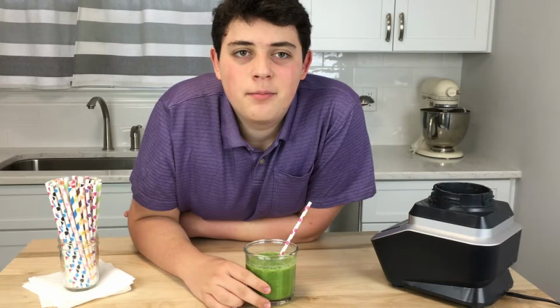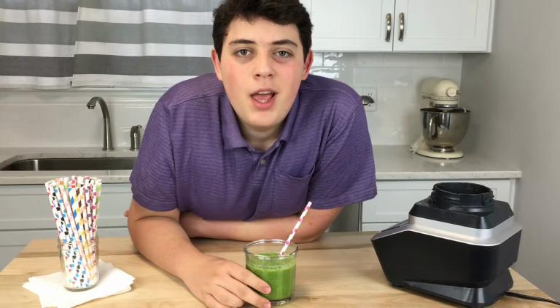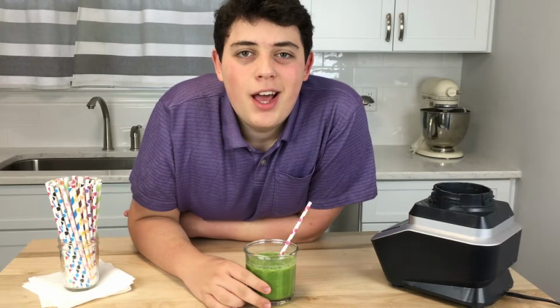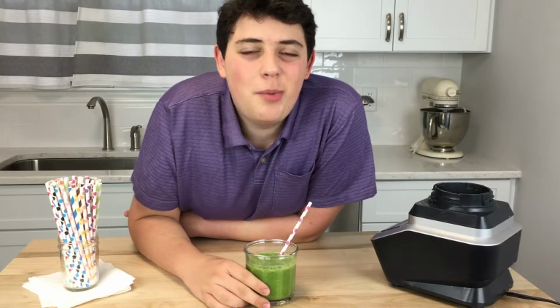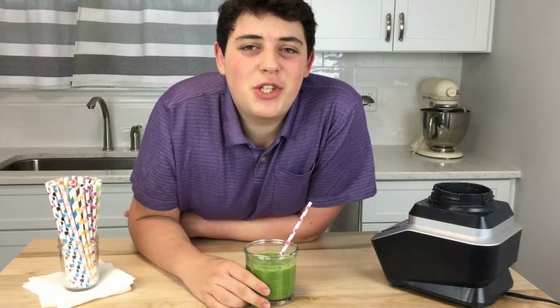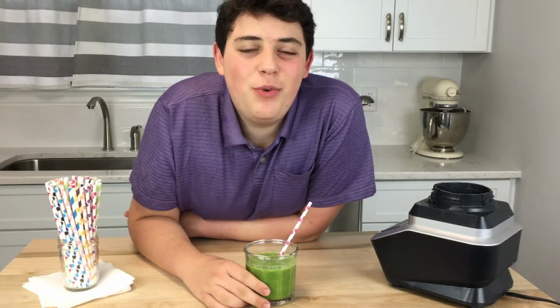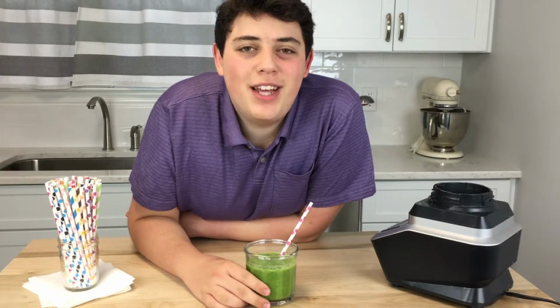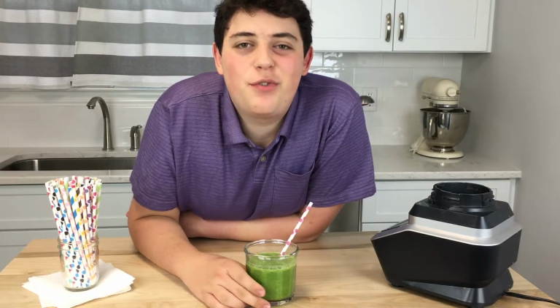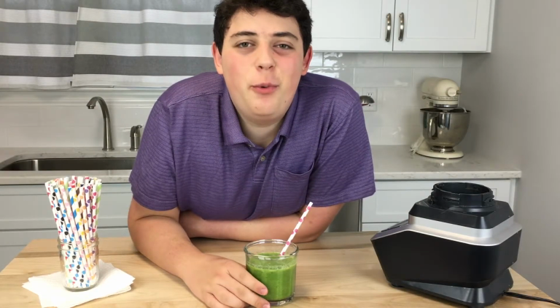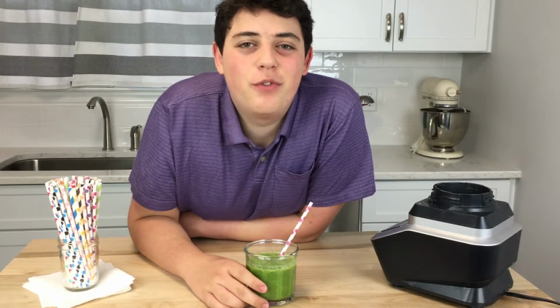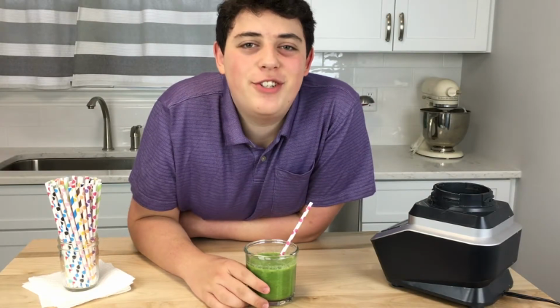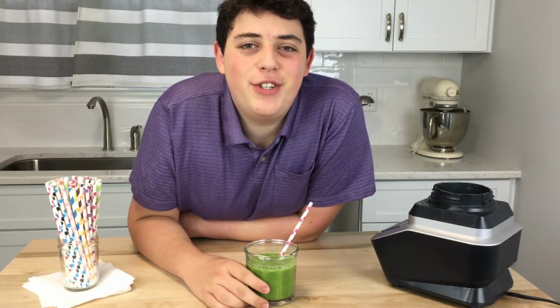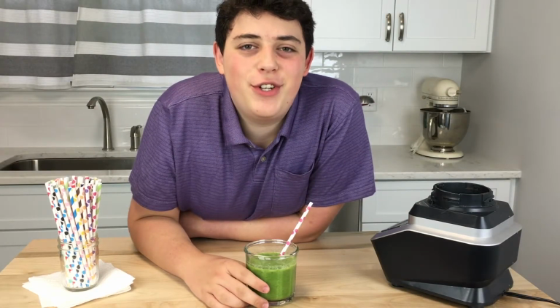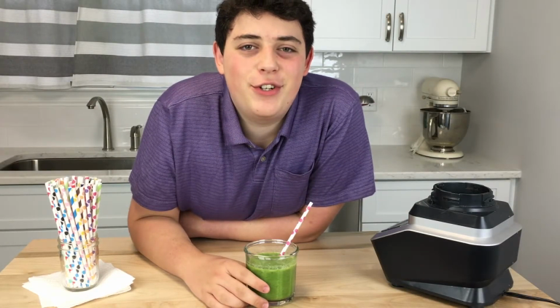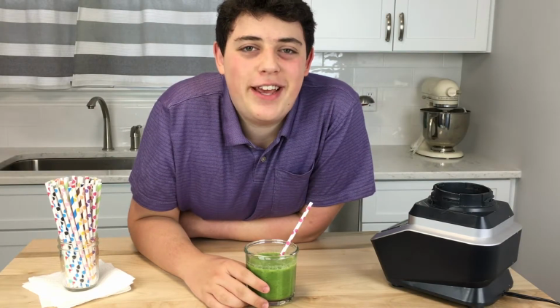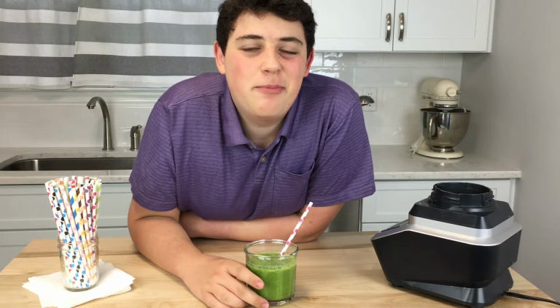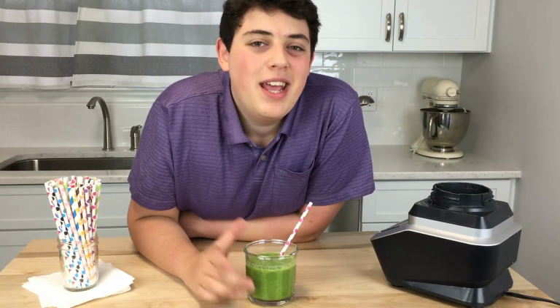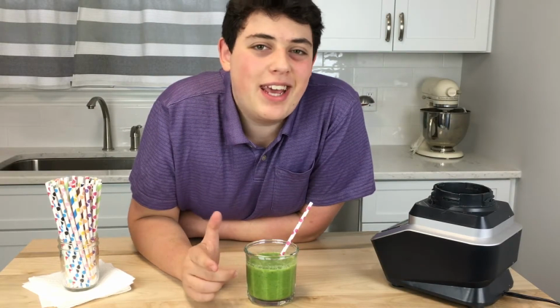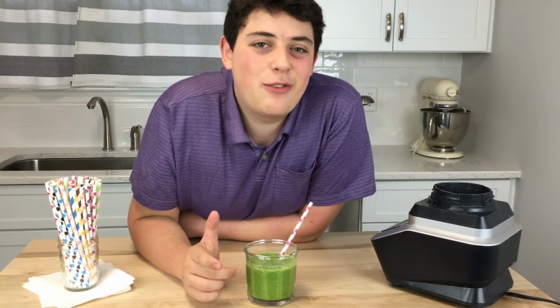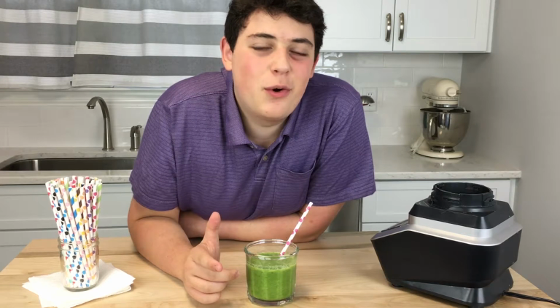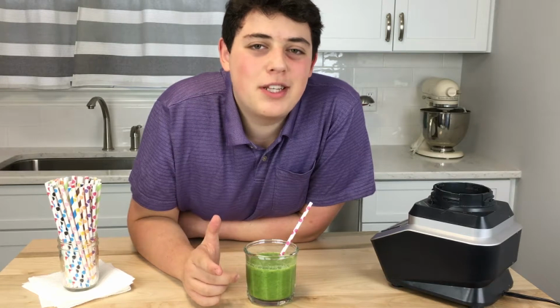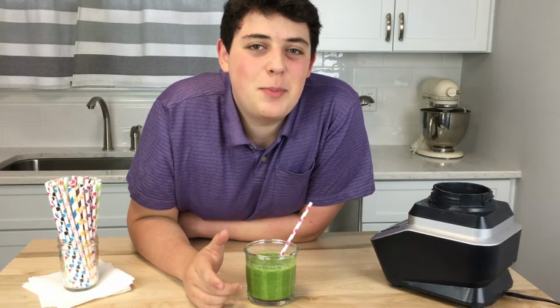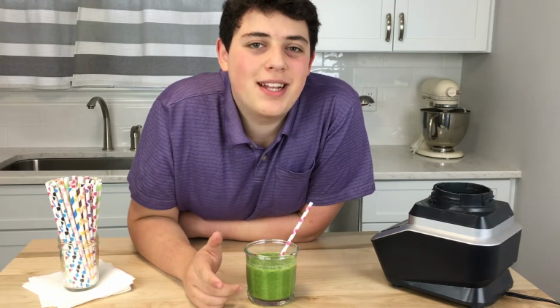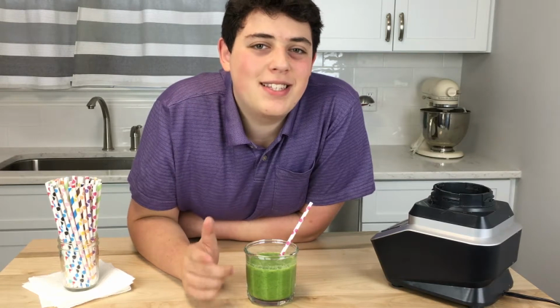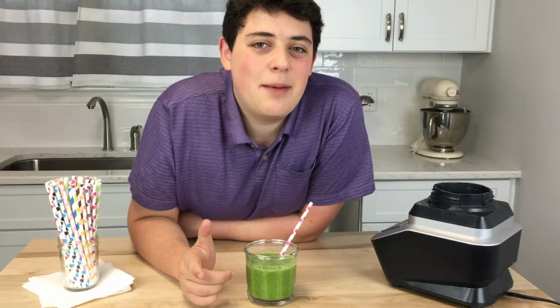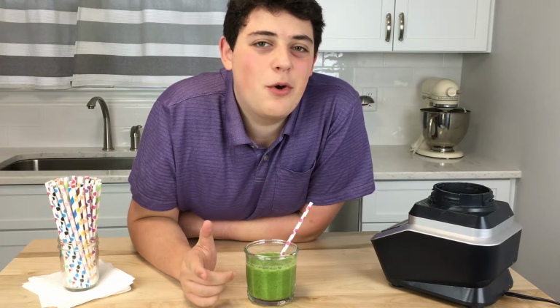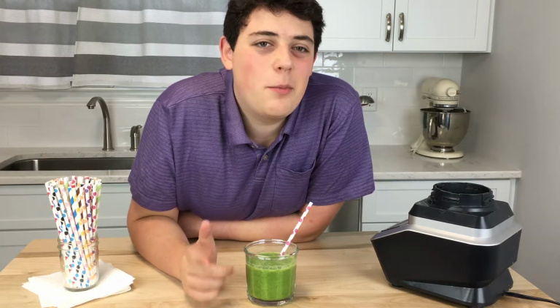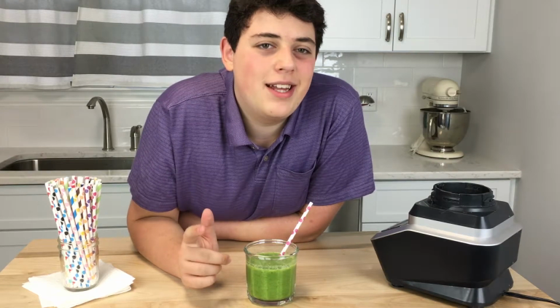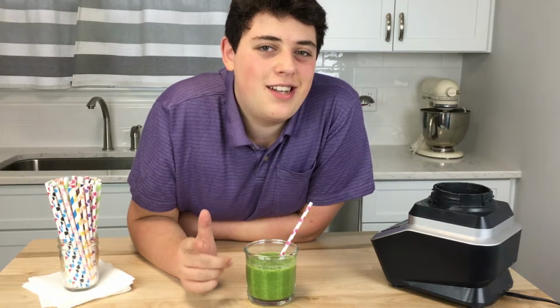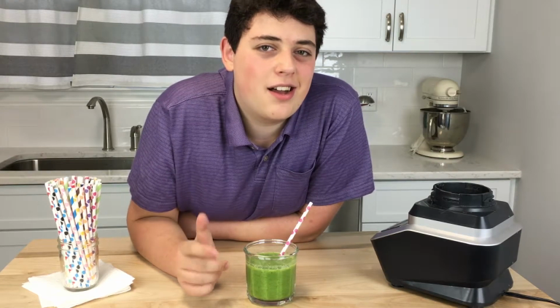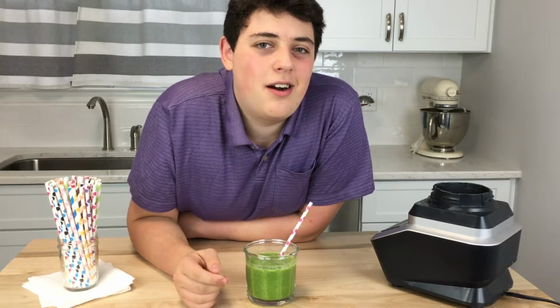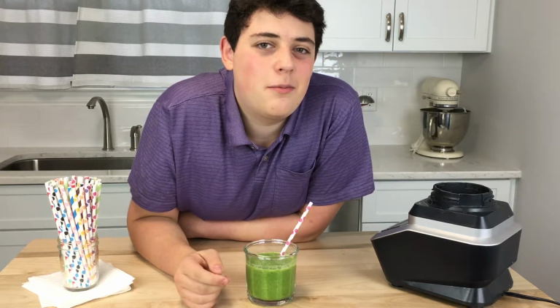I hope this smoothie adds a few more veggies into your day. Get the full recipe at snappy gourmet dot com.